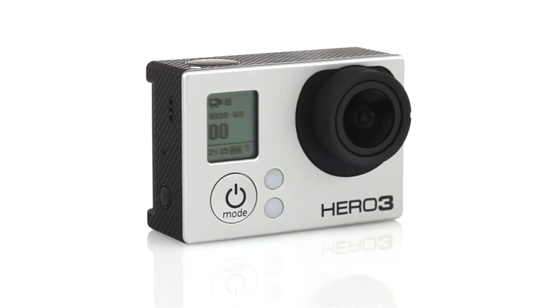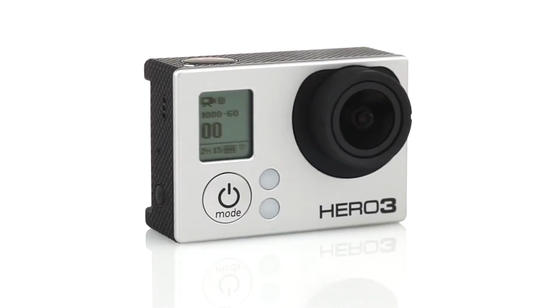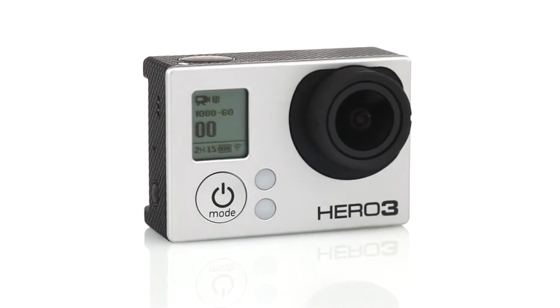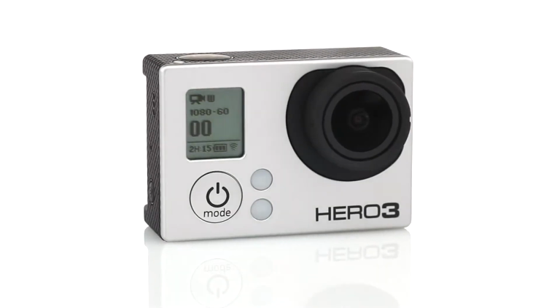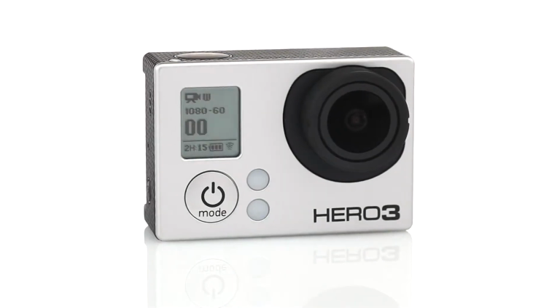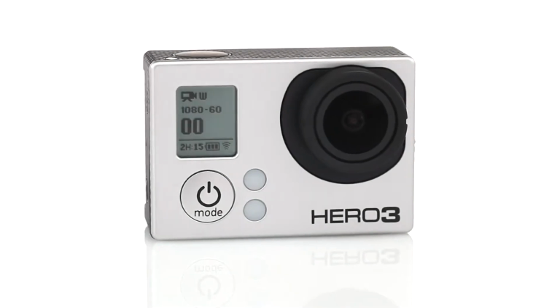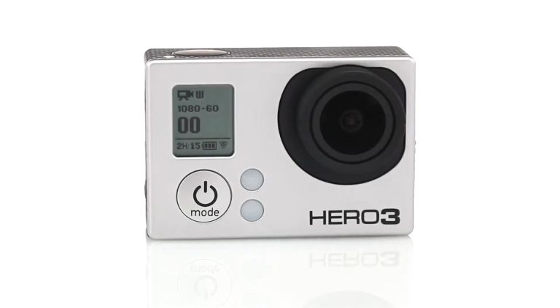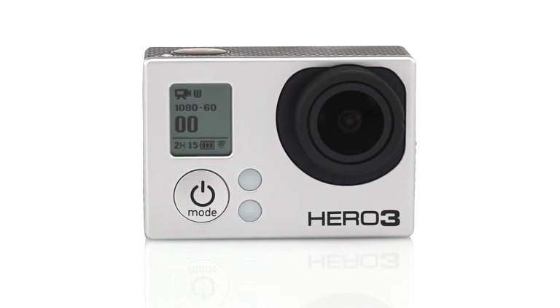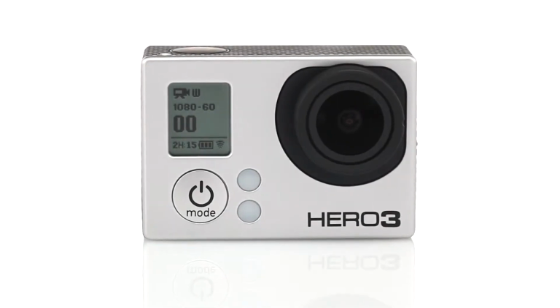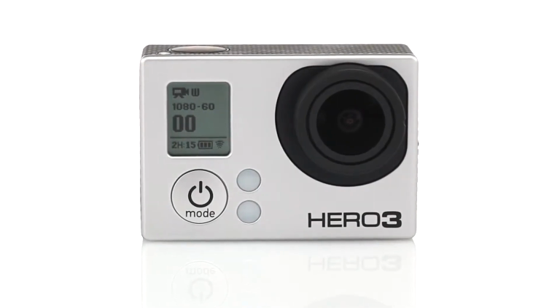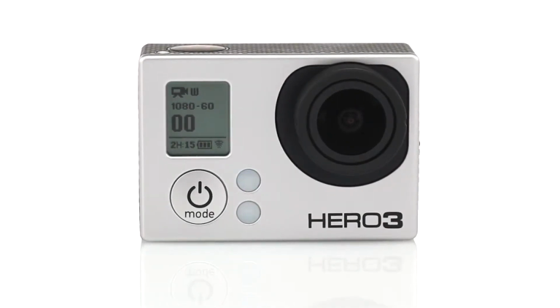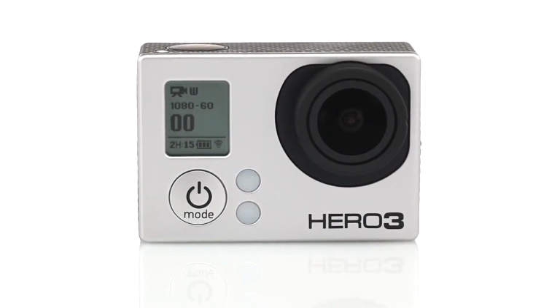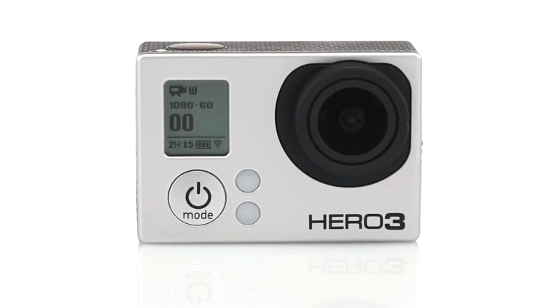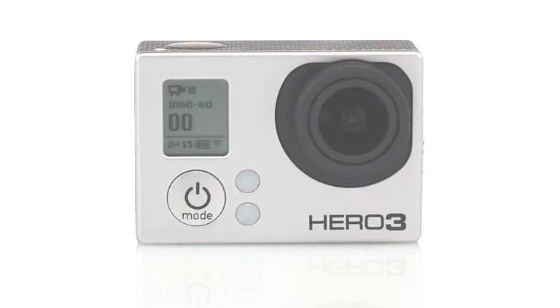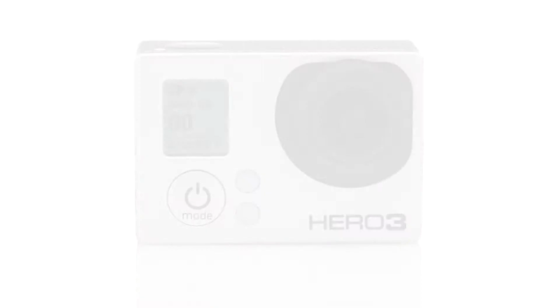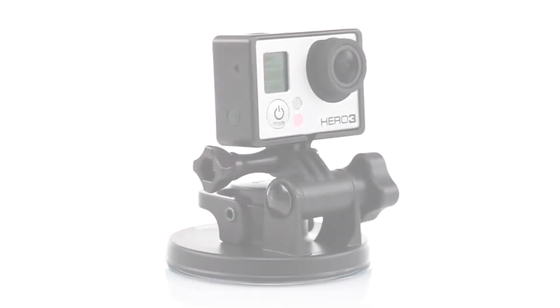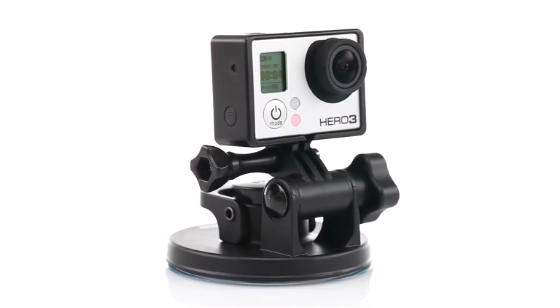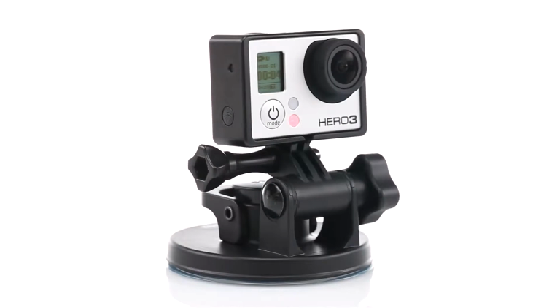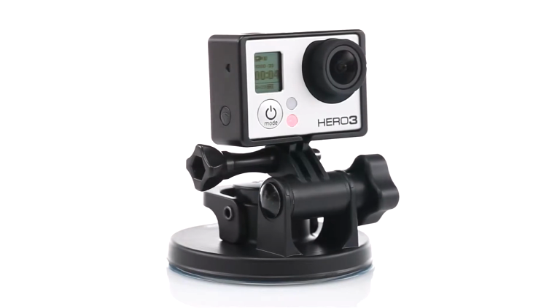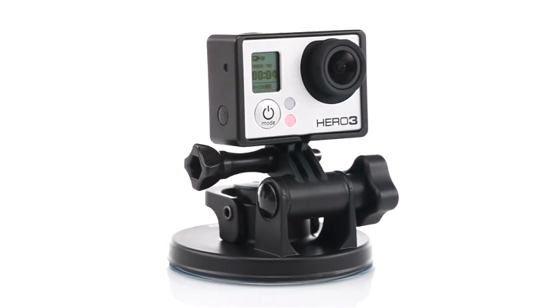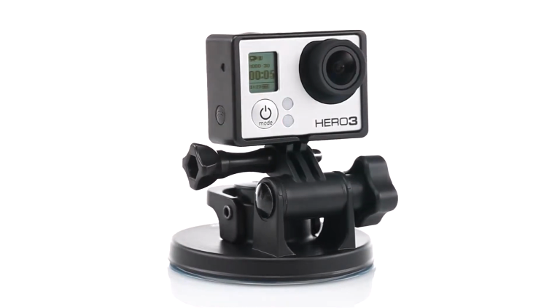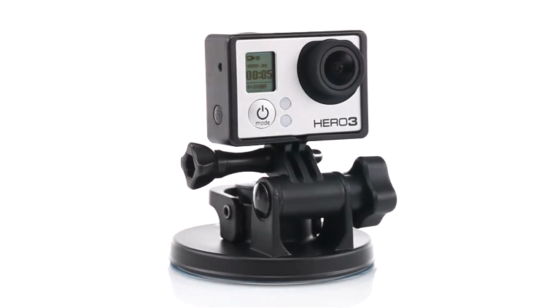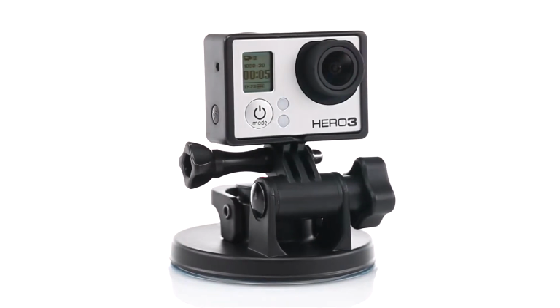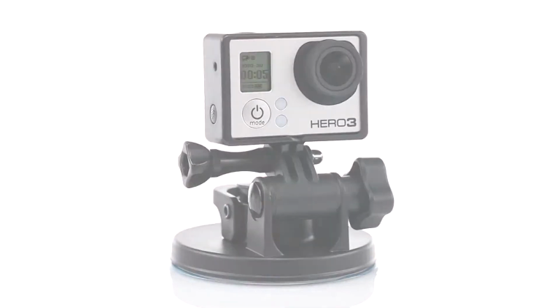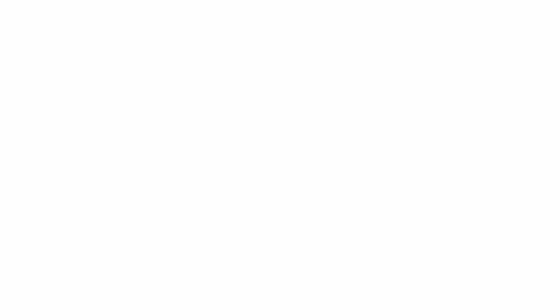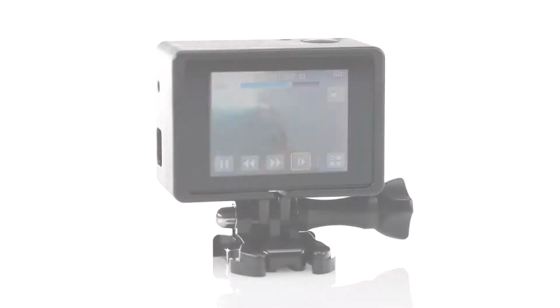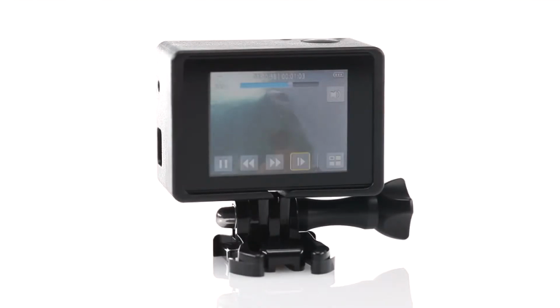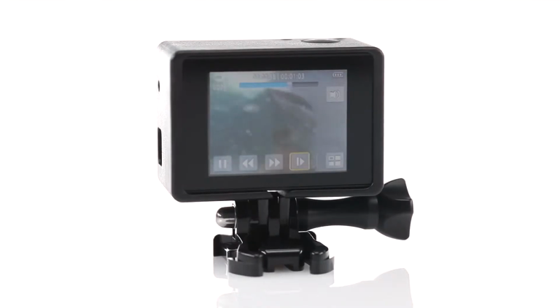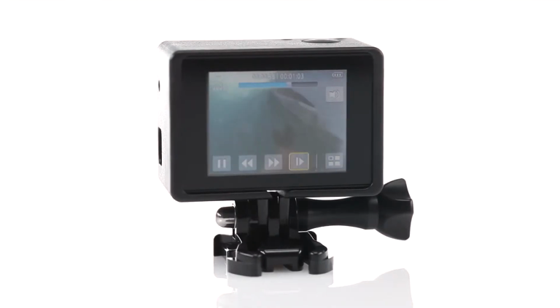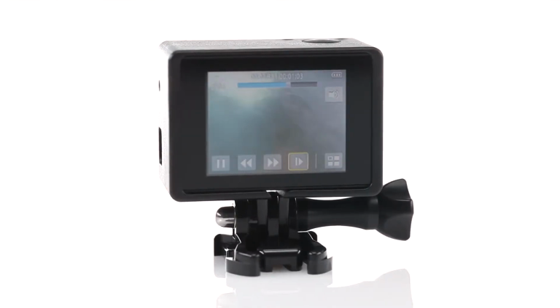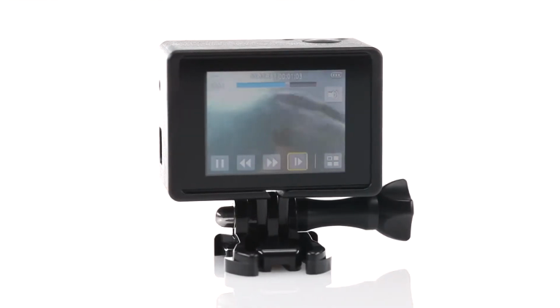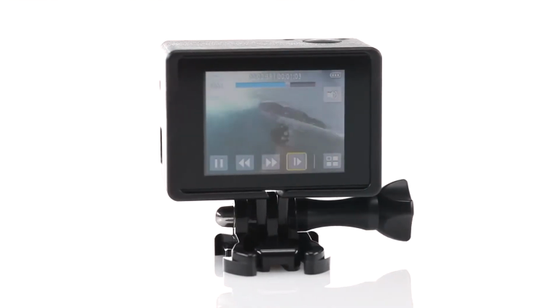The frame is compatible with HD Hero 3 cameras, most GoPro mounts and harnesses, and our latest backpacks.